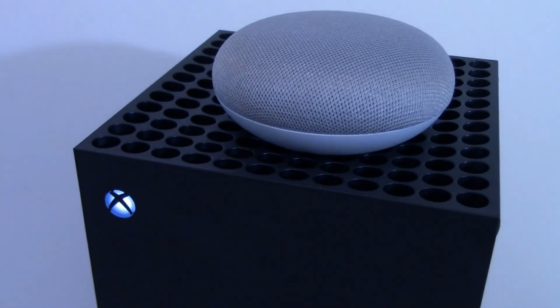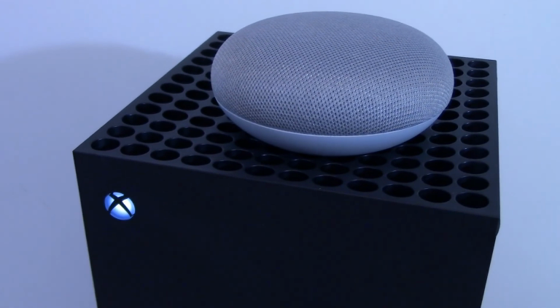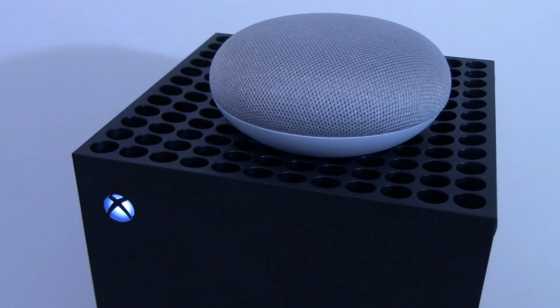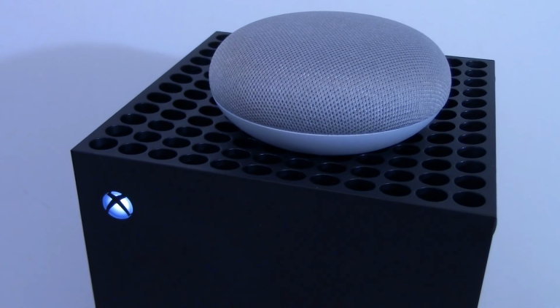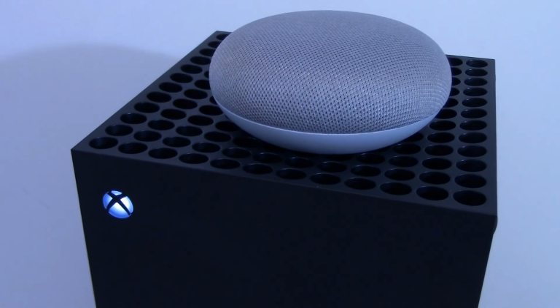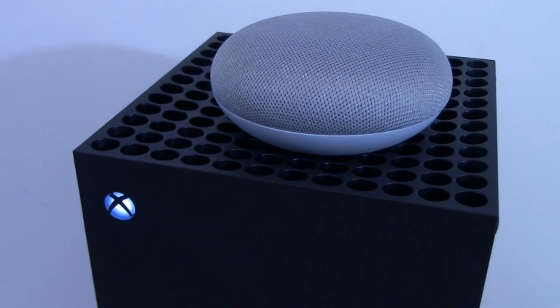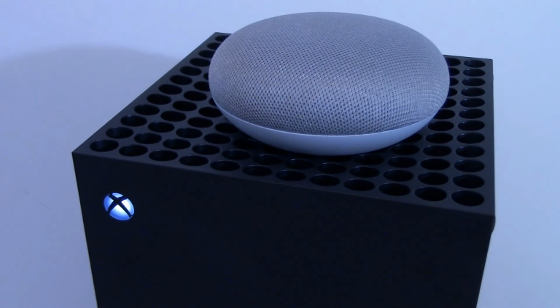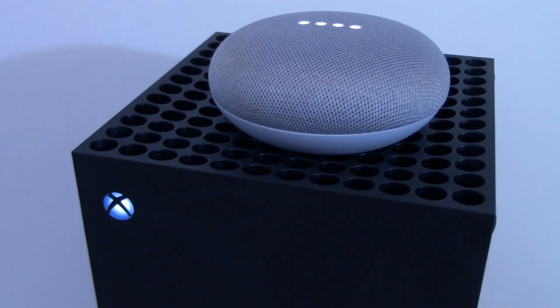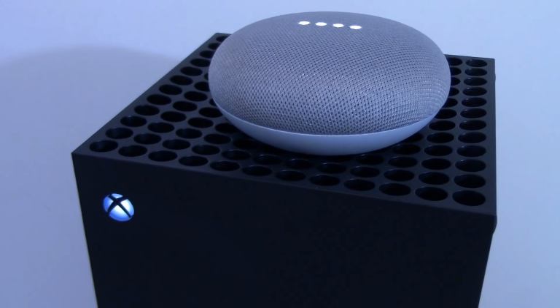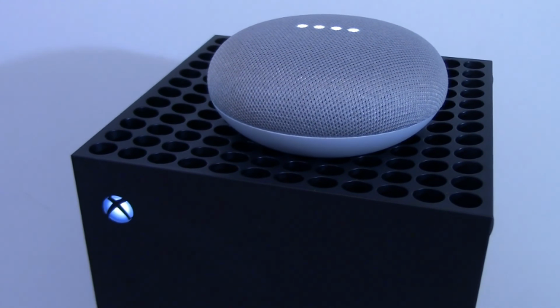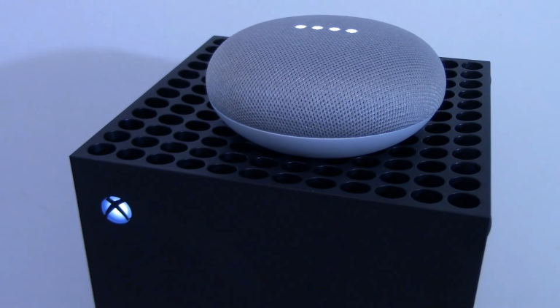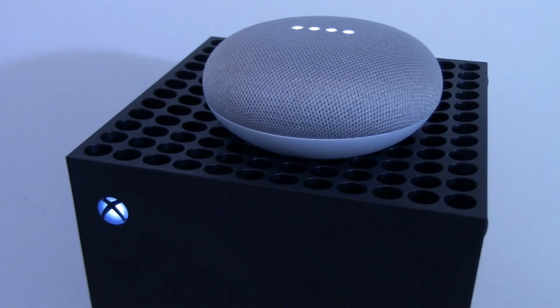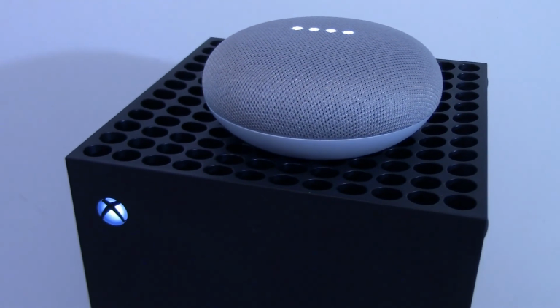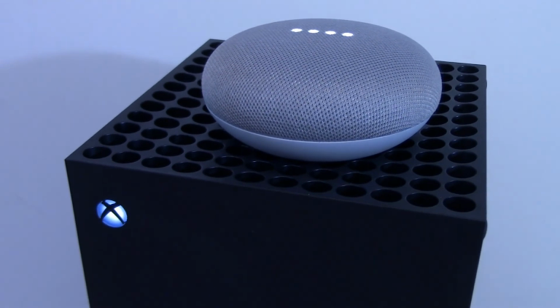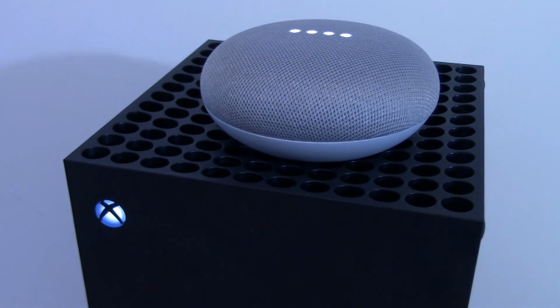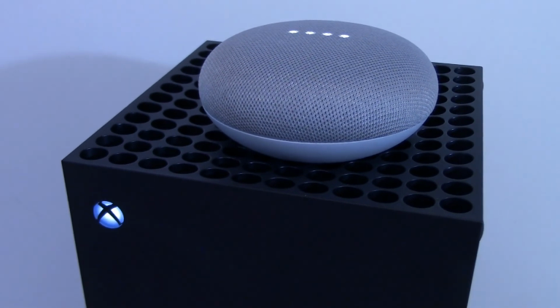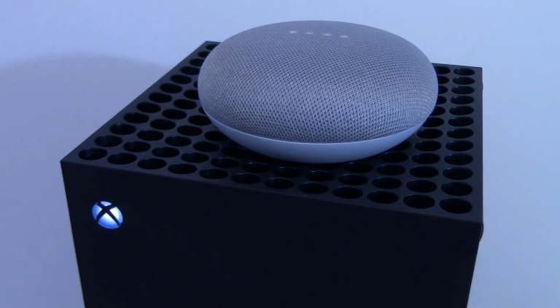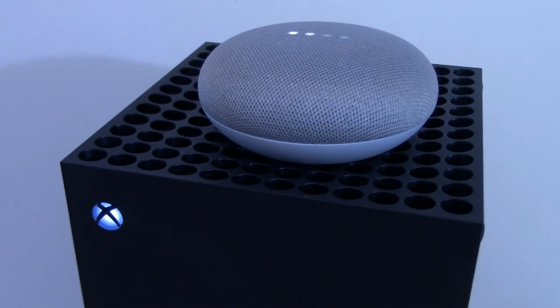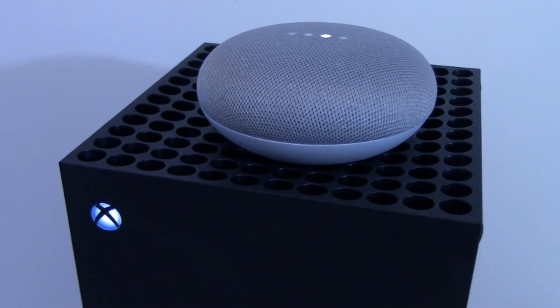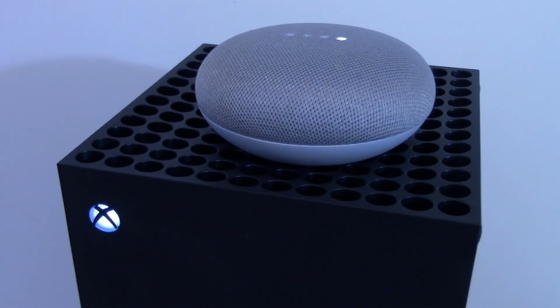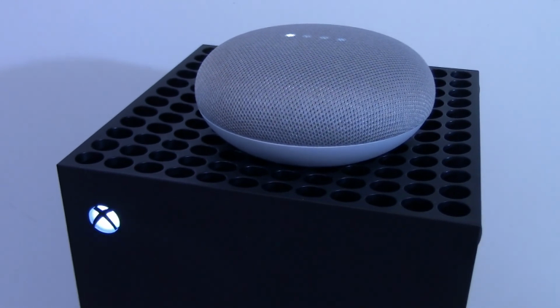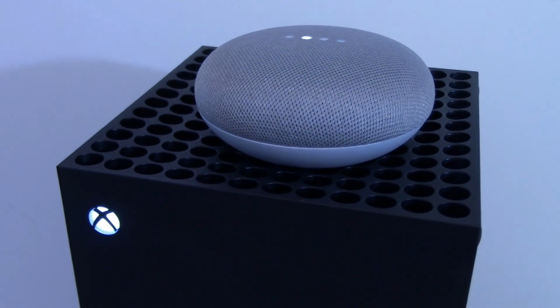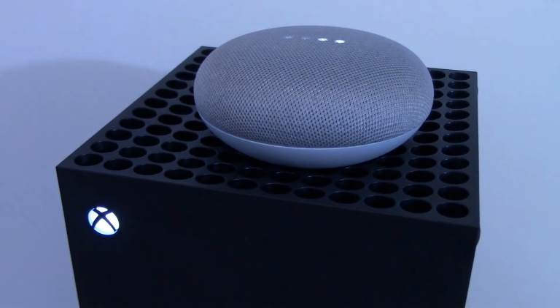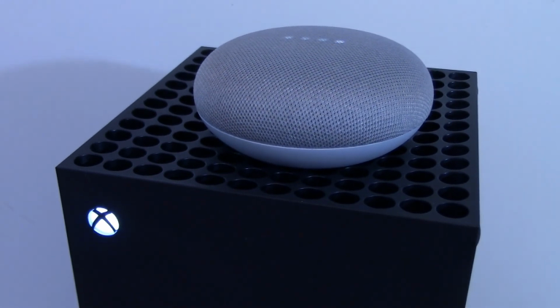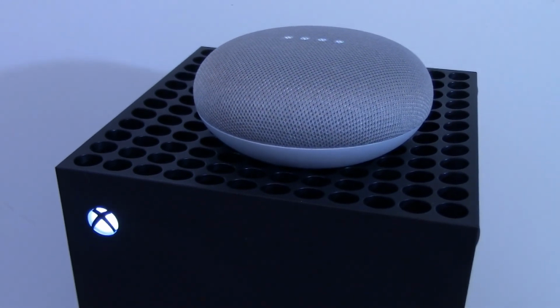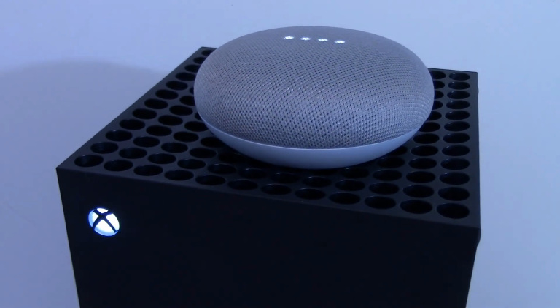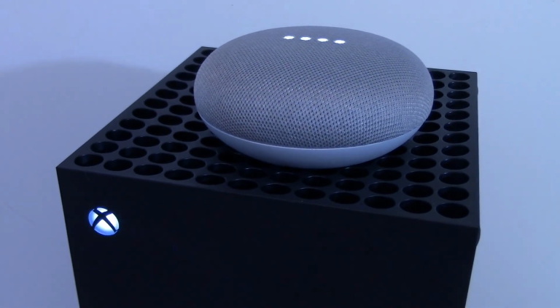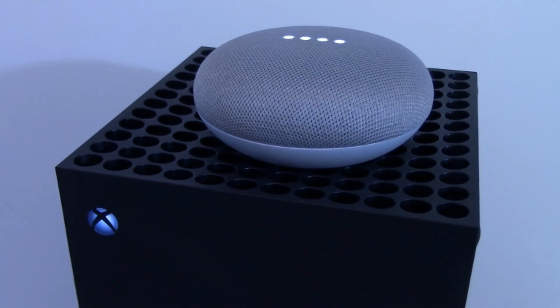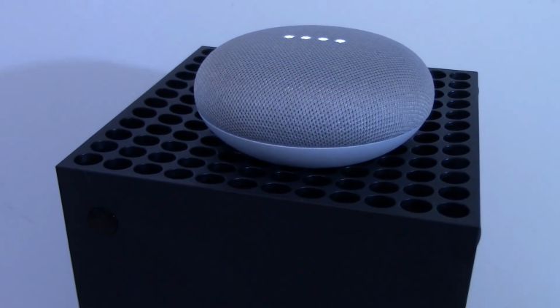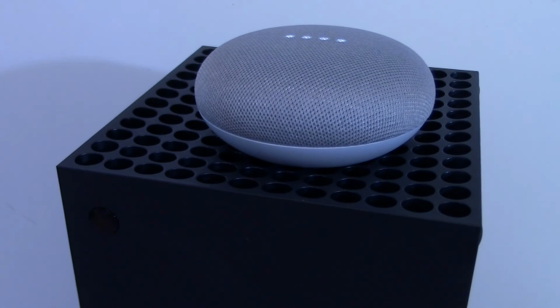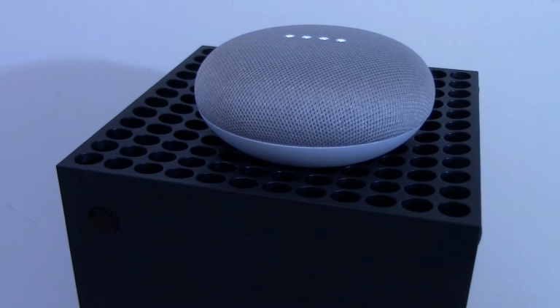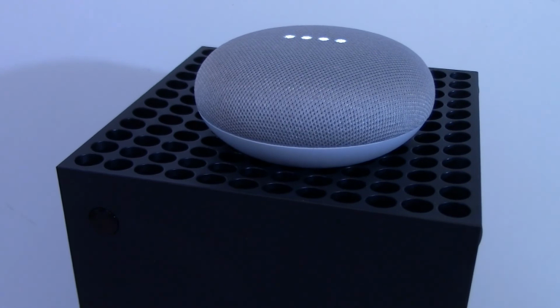Hey Google, turn off Xbox. Alright, turning Xbox off.